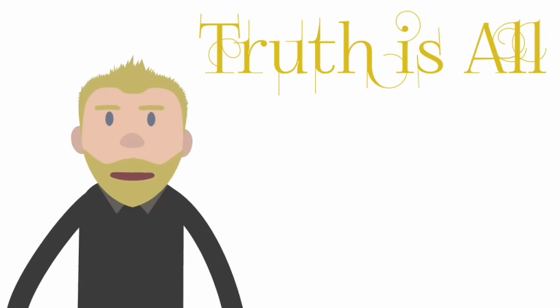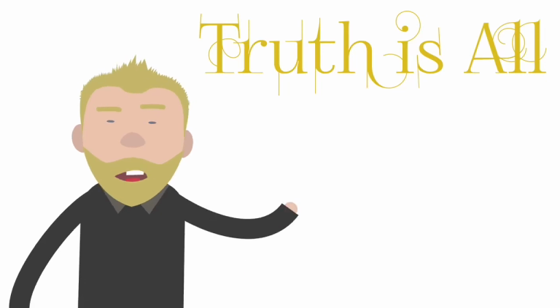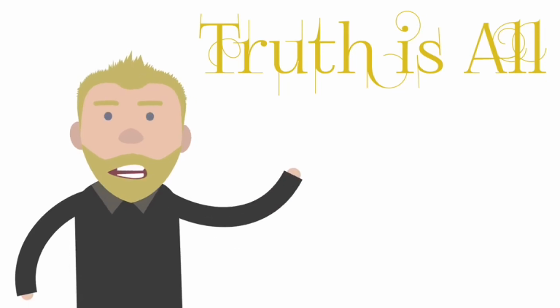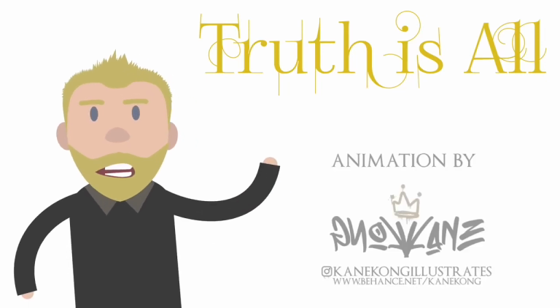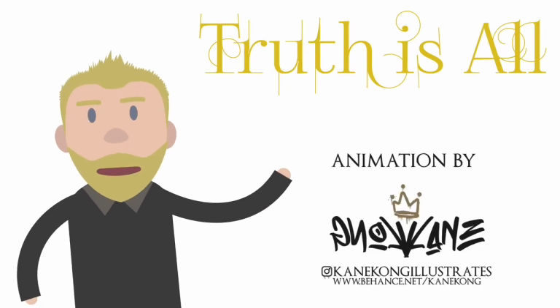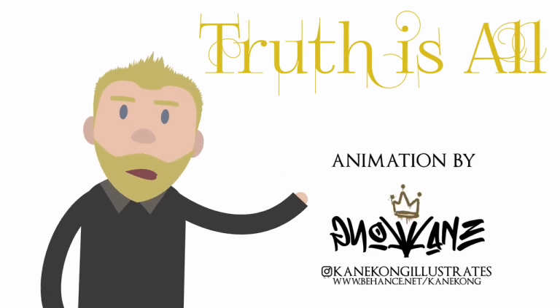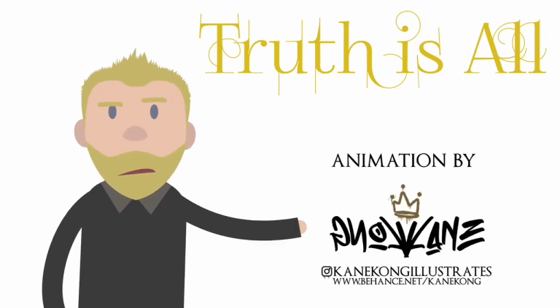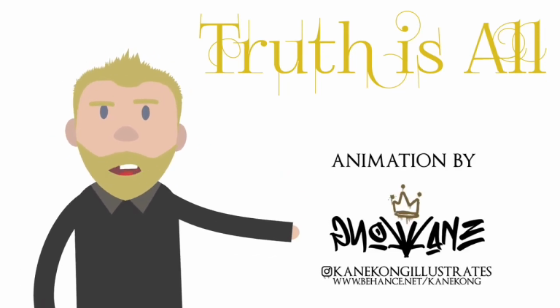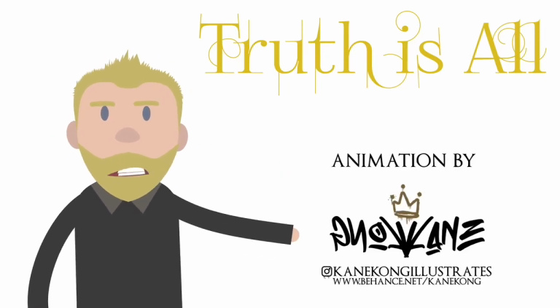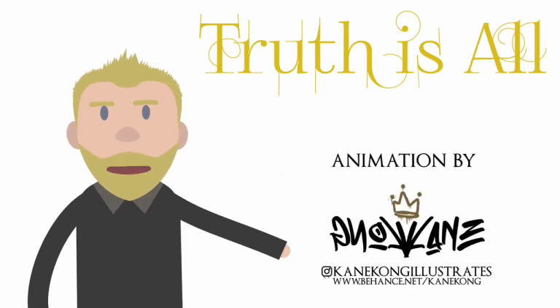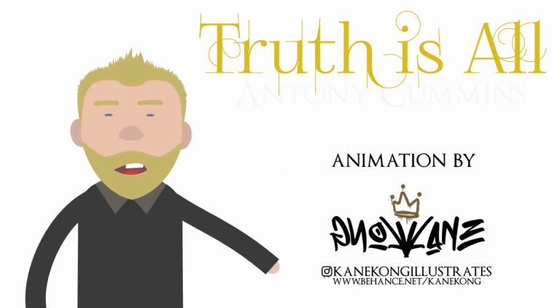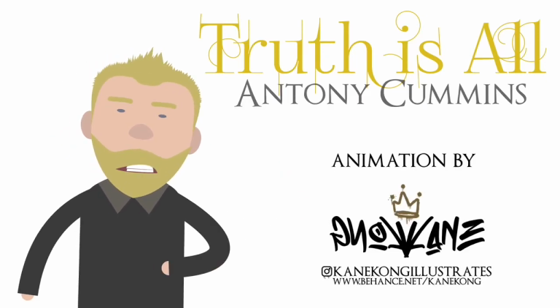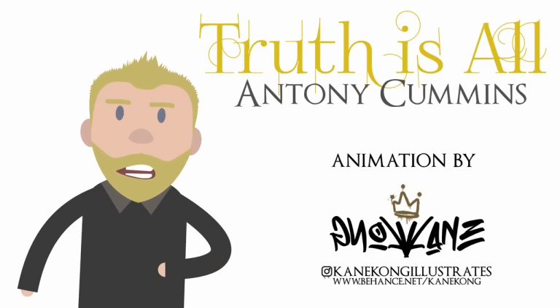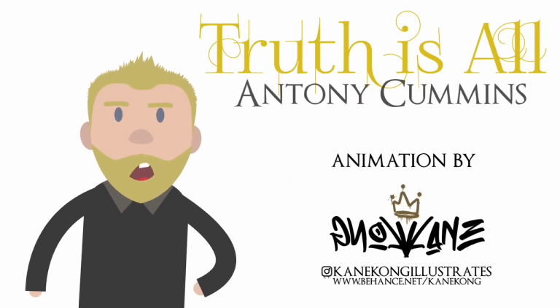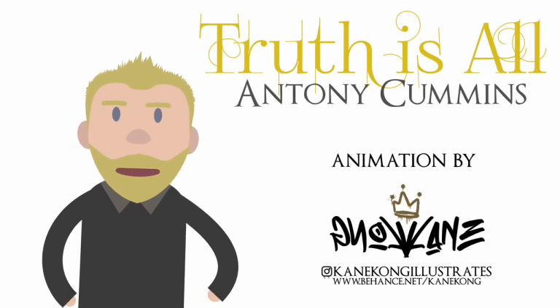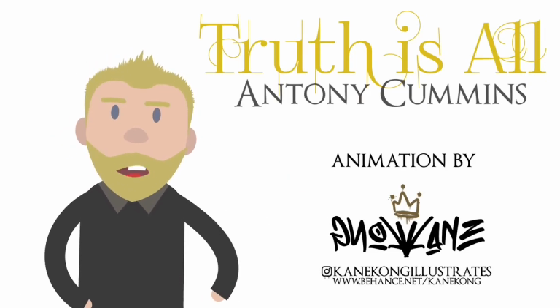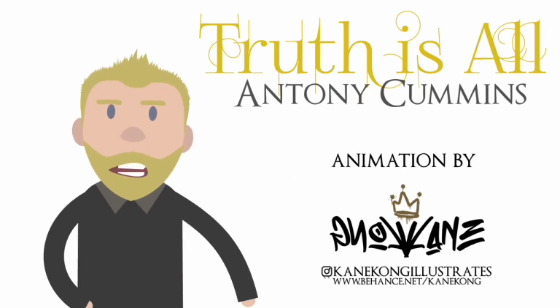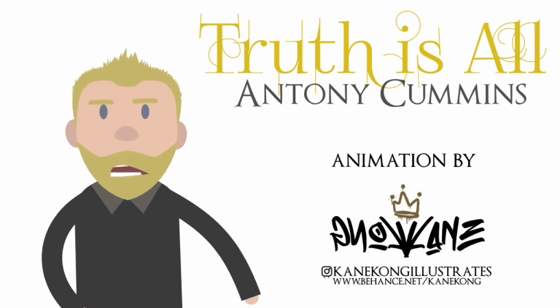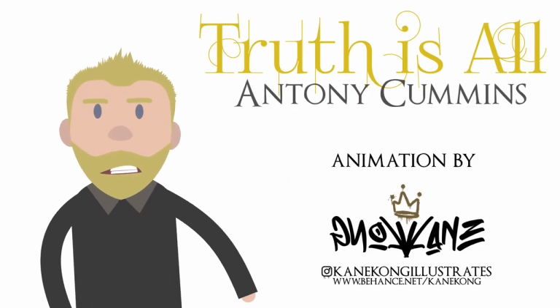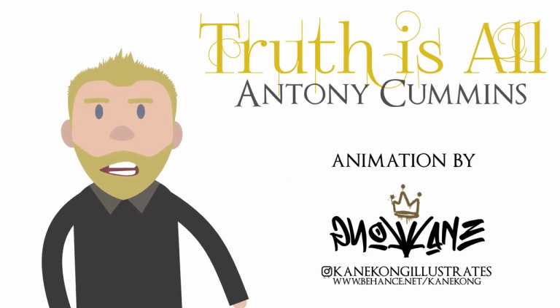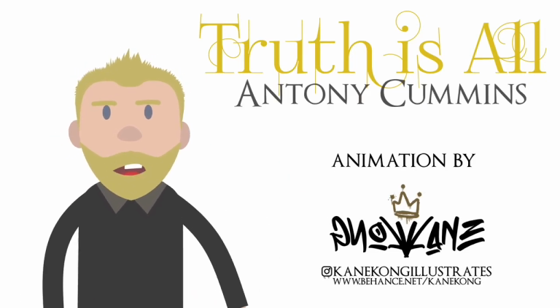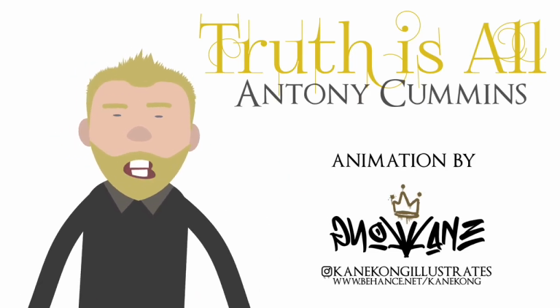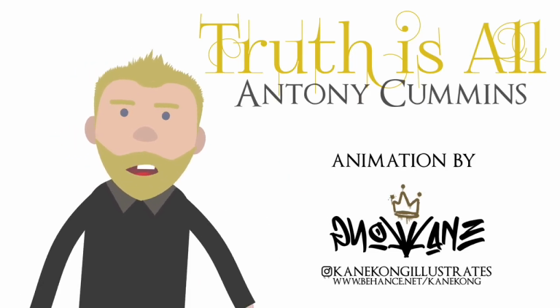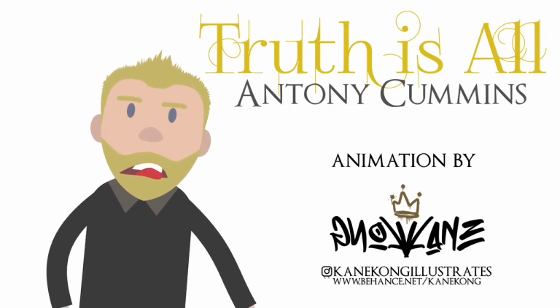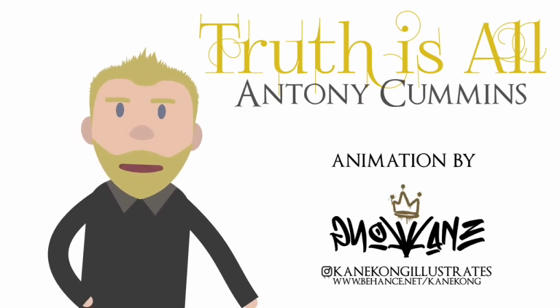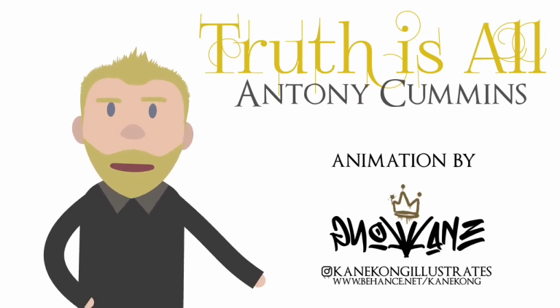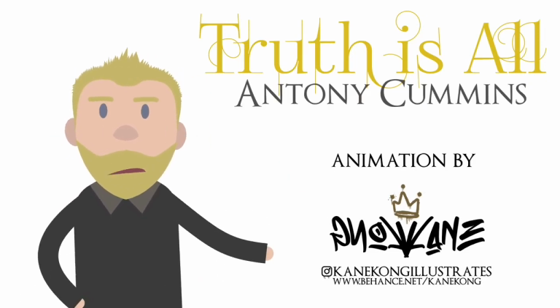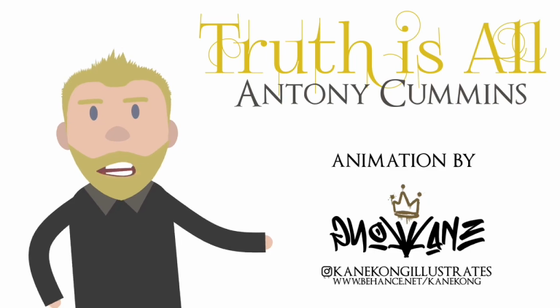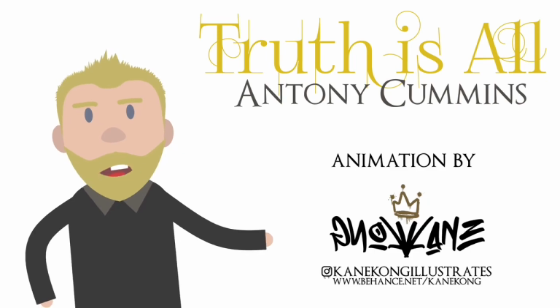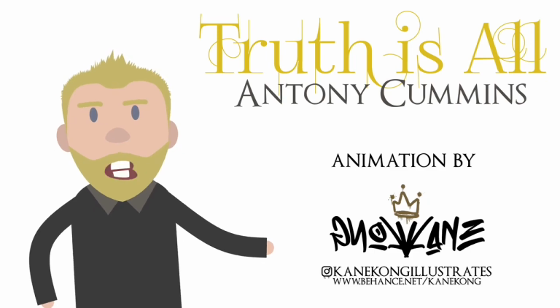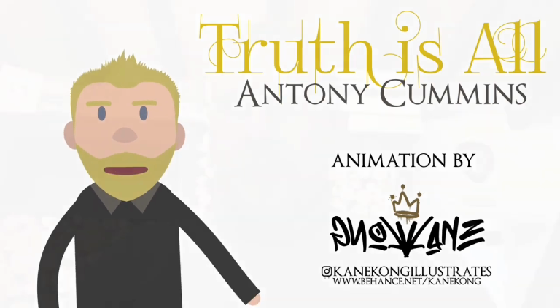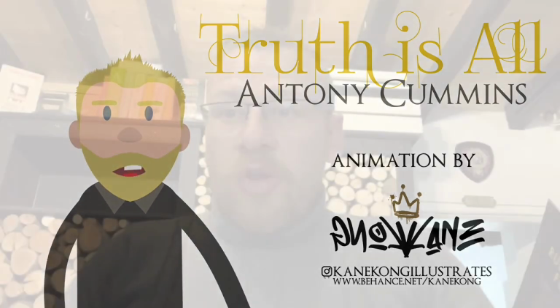Hi guys, welcome to the channel. My name is Anthony Cummins. I'm a historical researcher and author. Please enjoy the video.